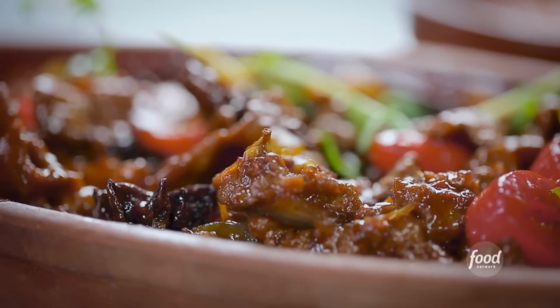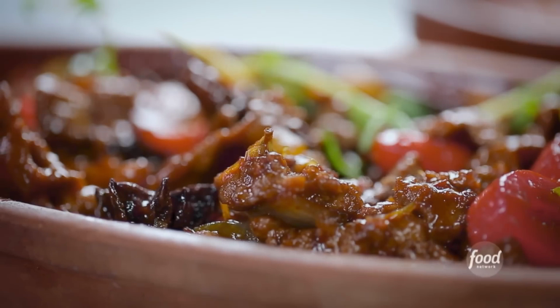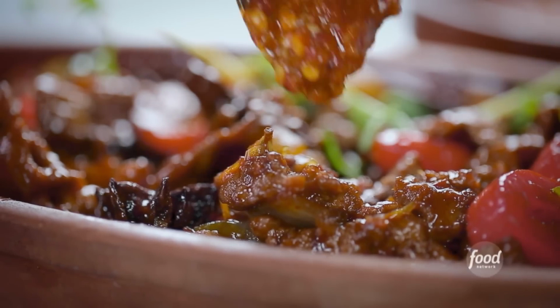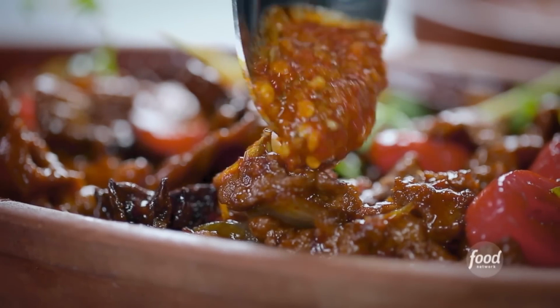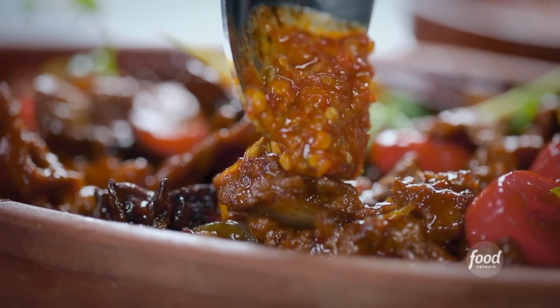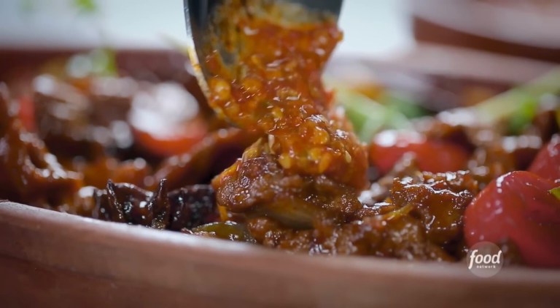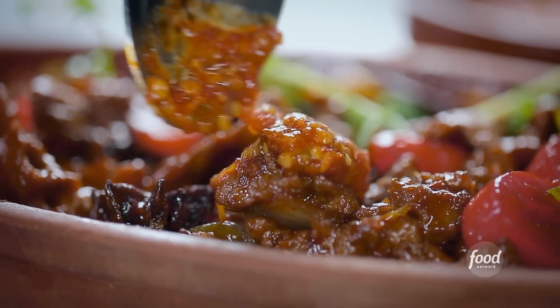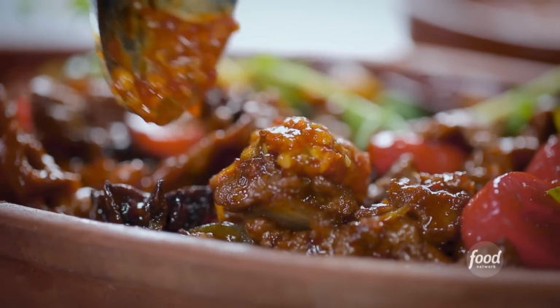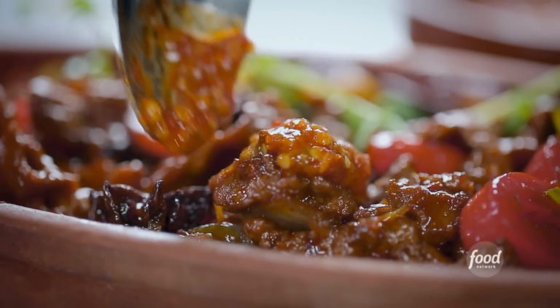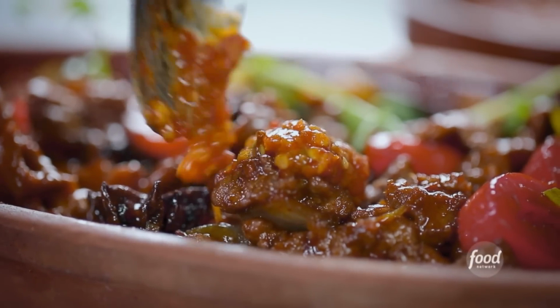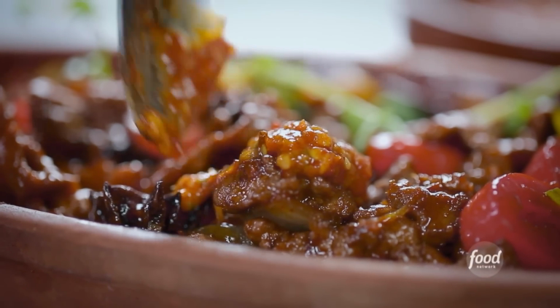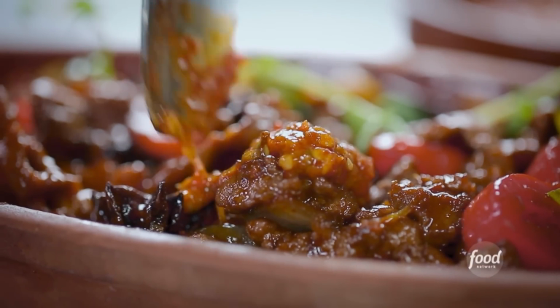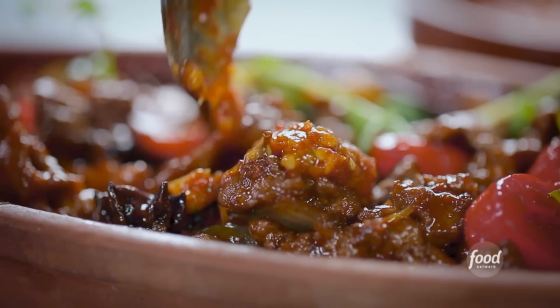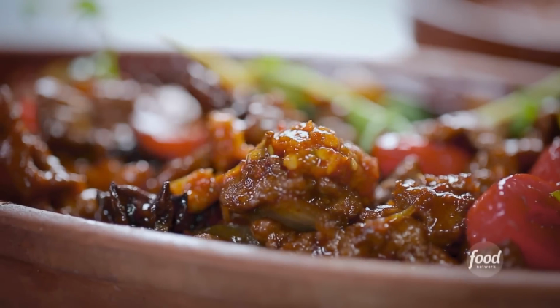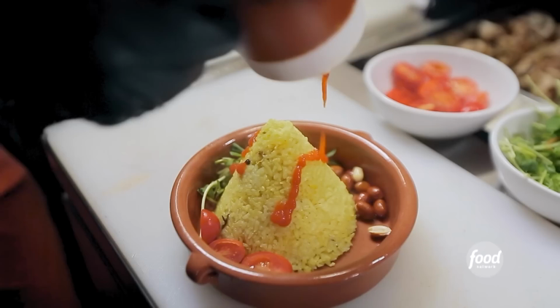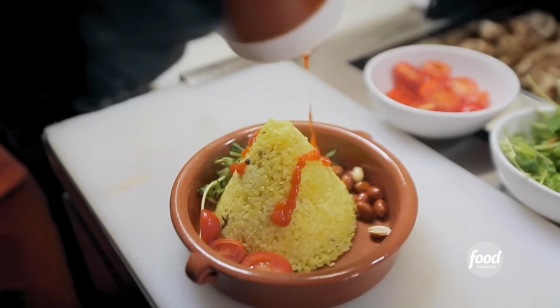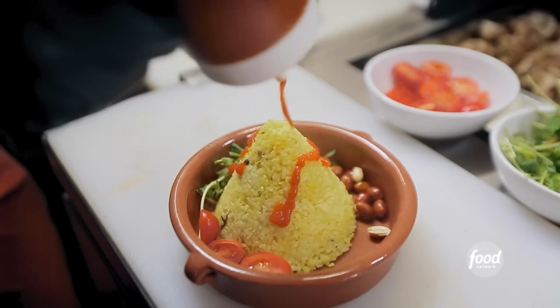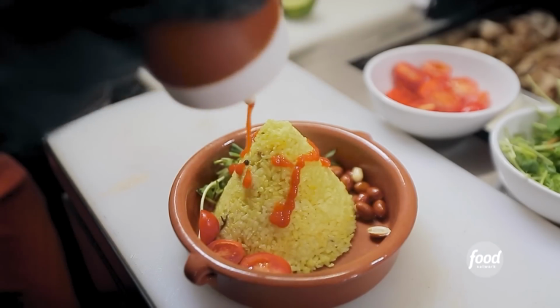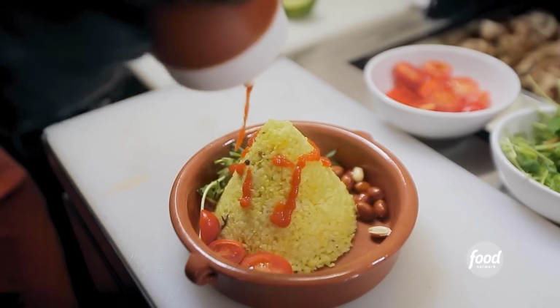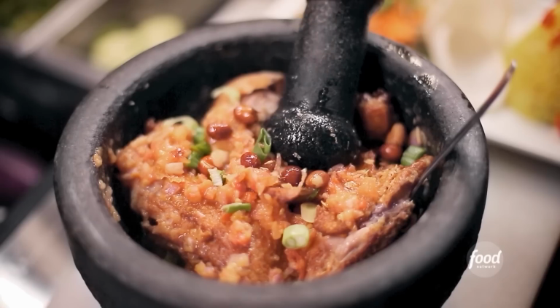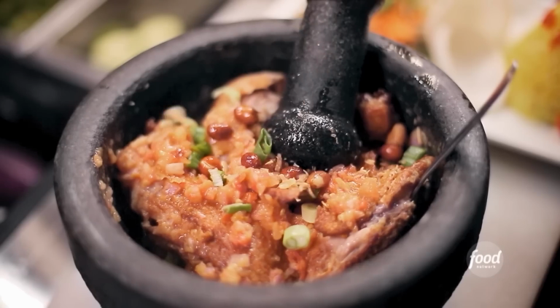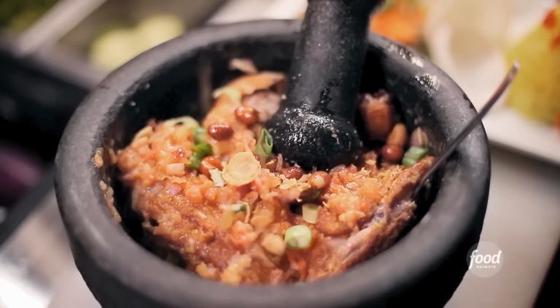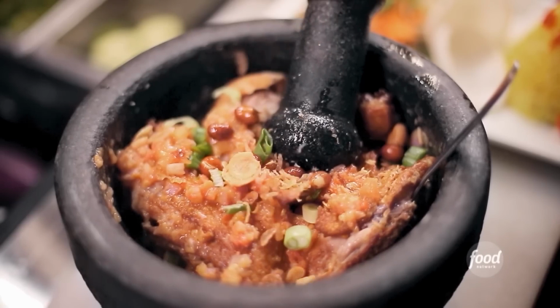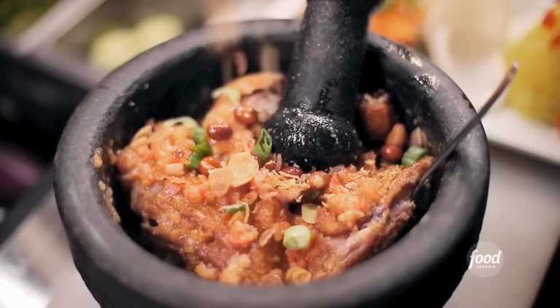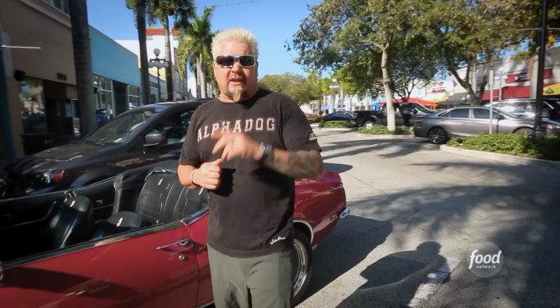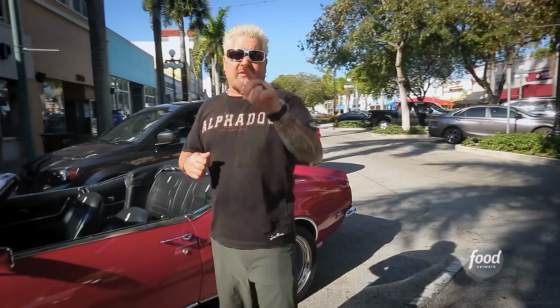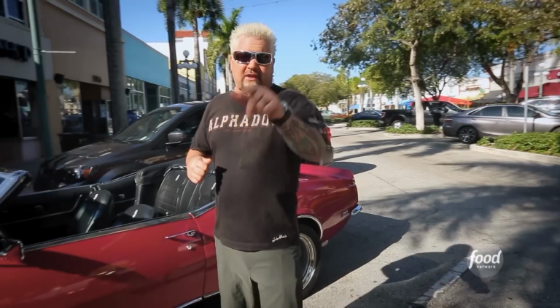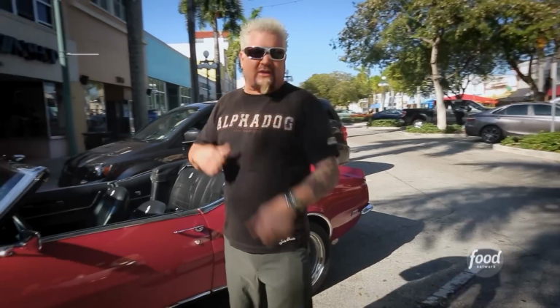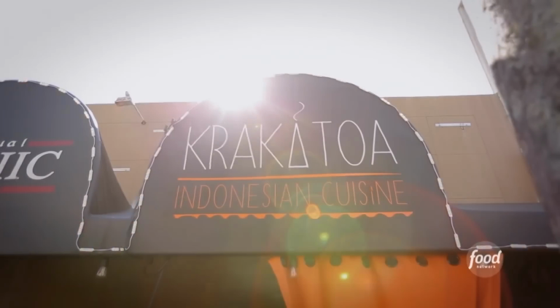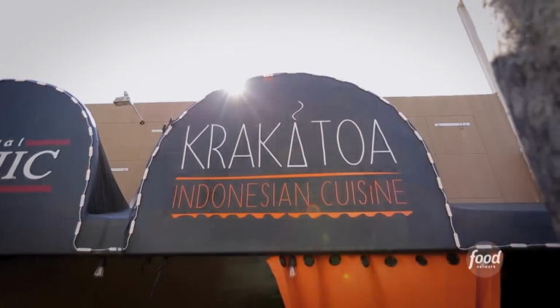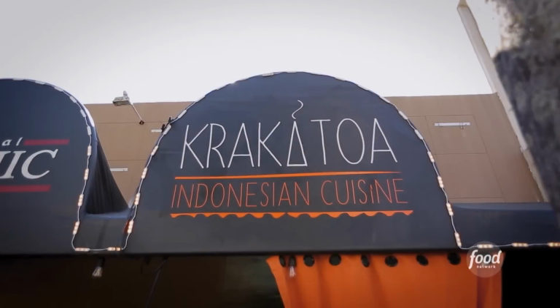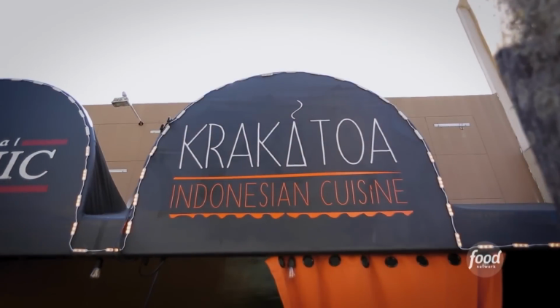So I'm here in beautiful Hollywood, Florida, to check out a joint that's serving up some bomb Indonesian cuisine. This is Krakatoa.